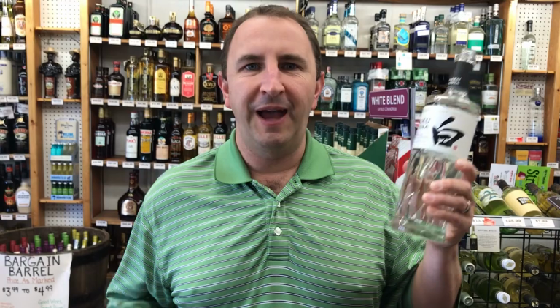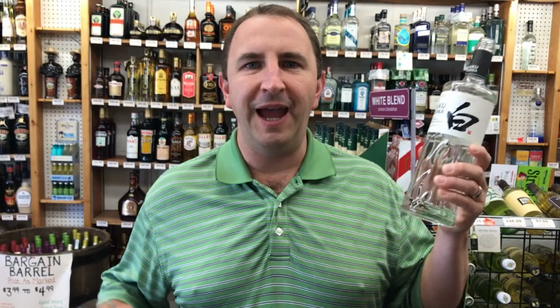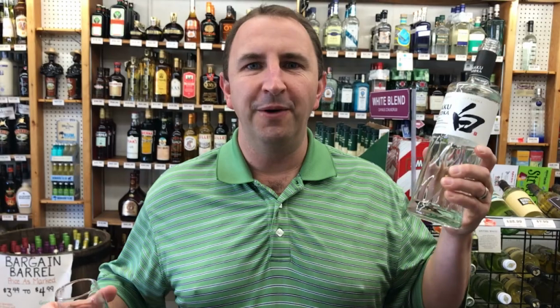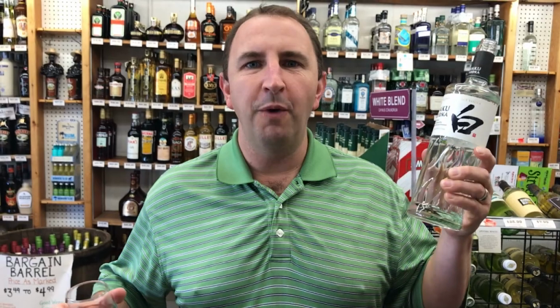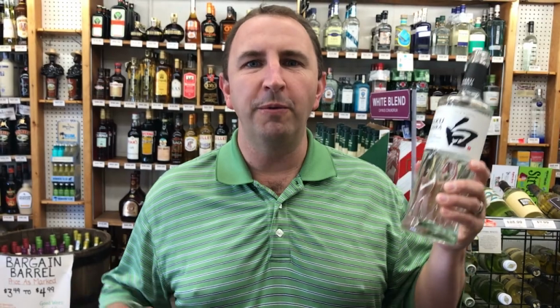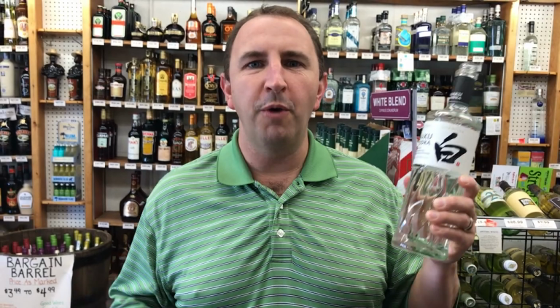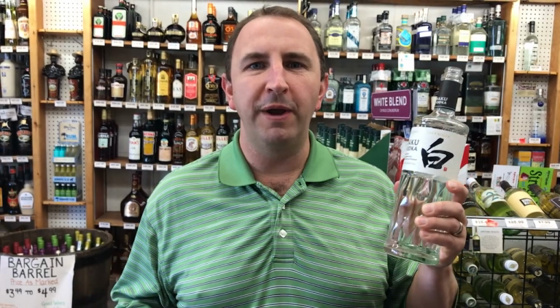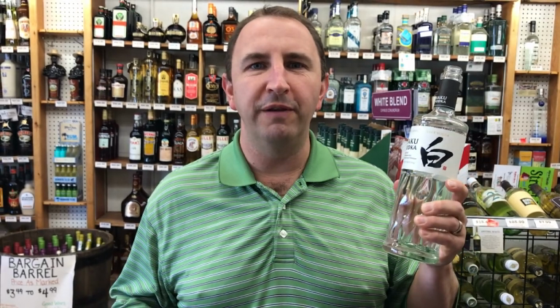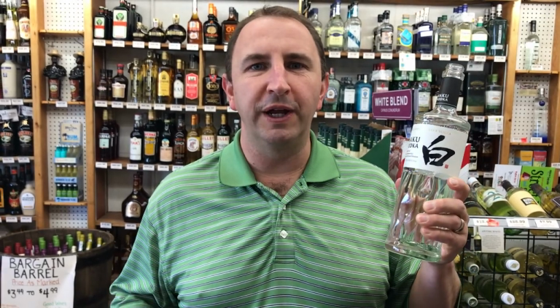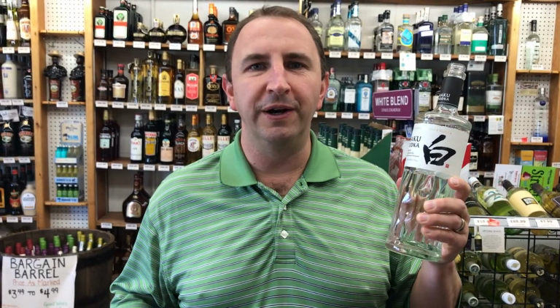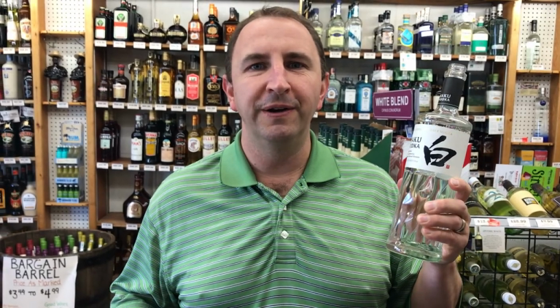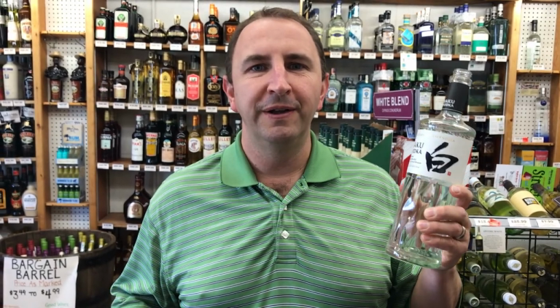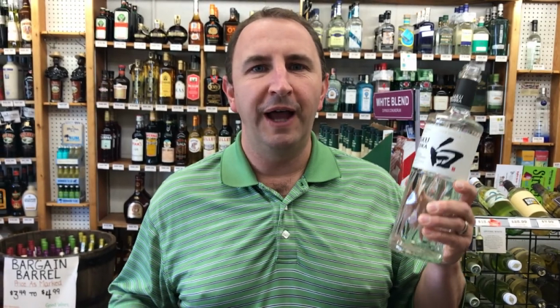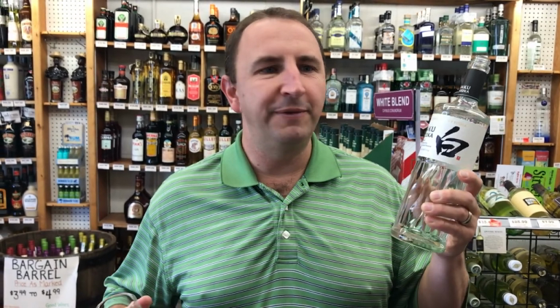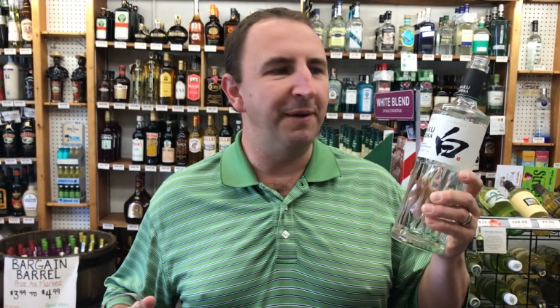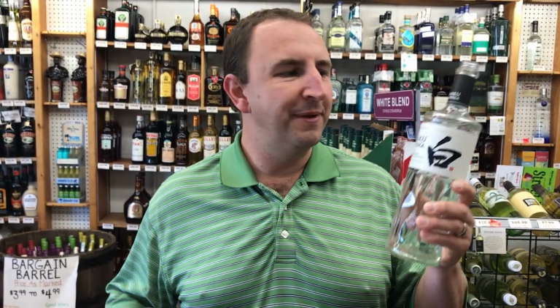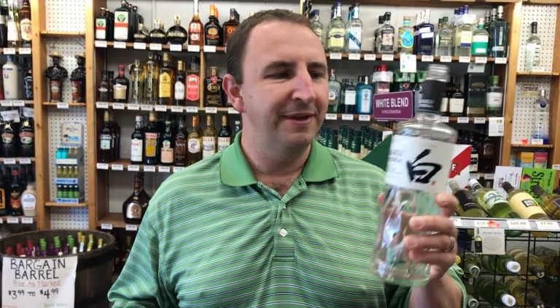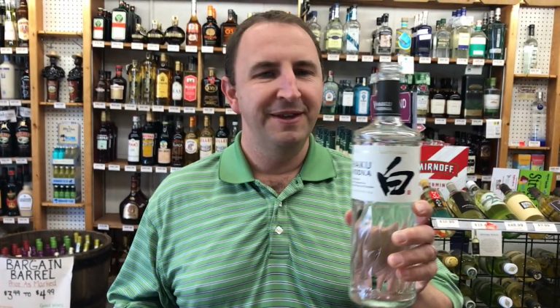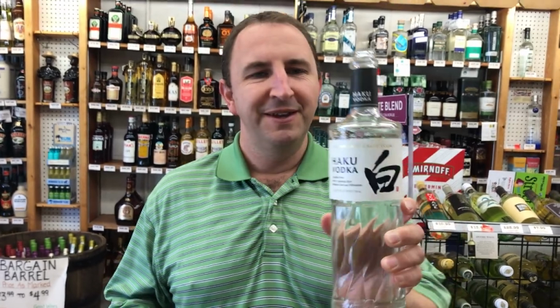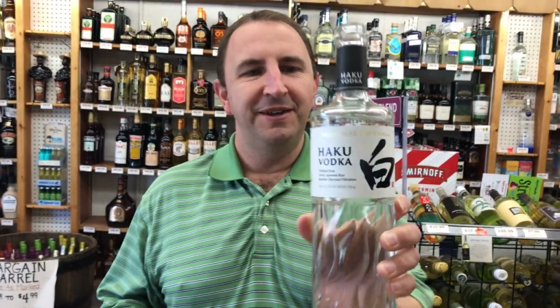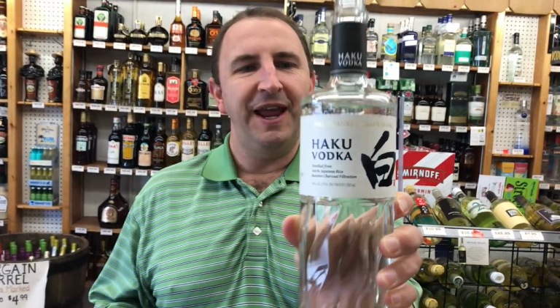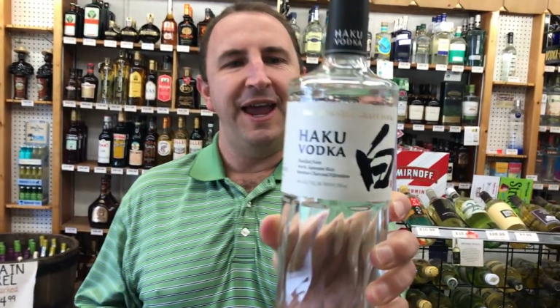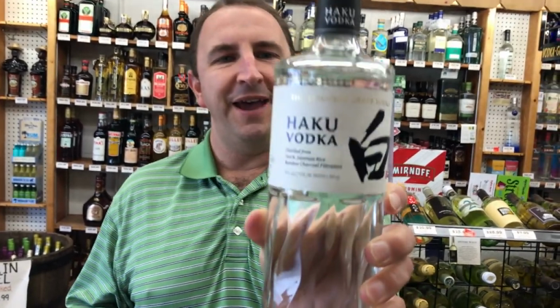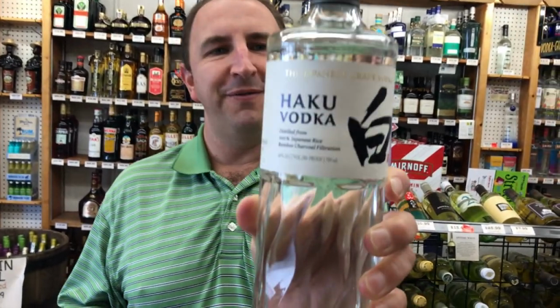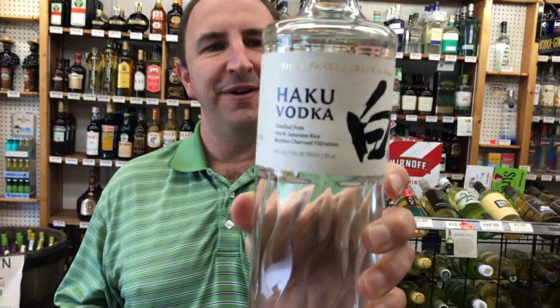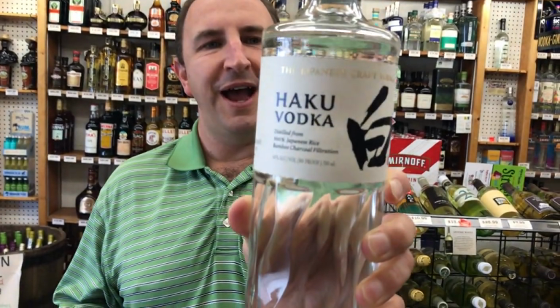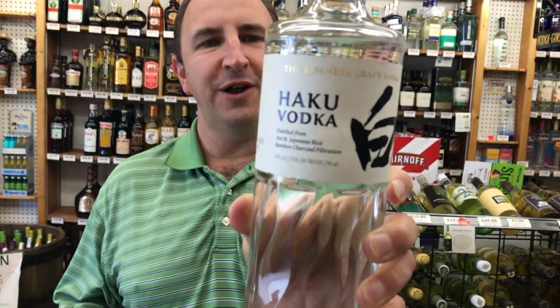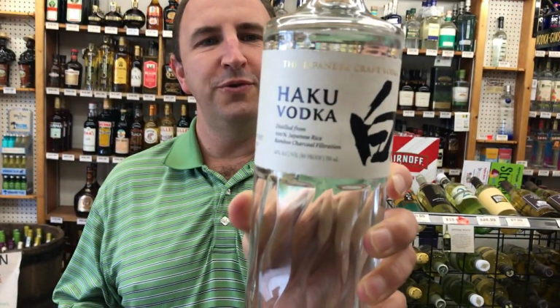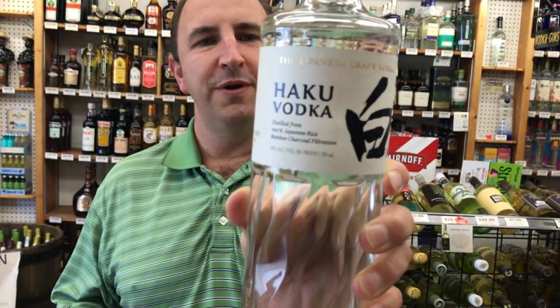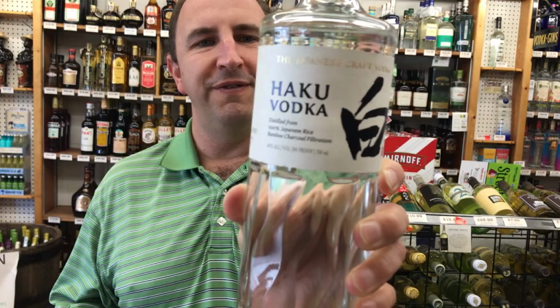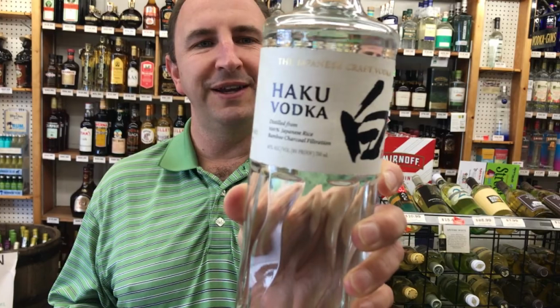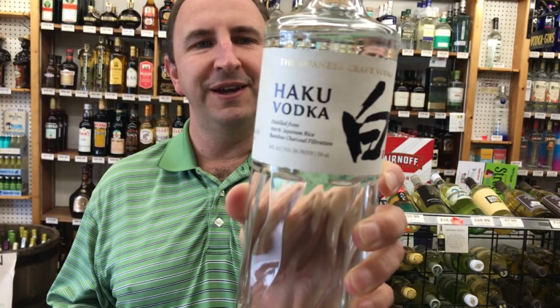Hi! Welcome to One Minute of Liquor. I'm Tim. Today I have Haku Vodka.